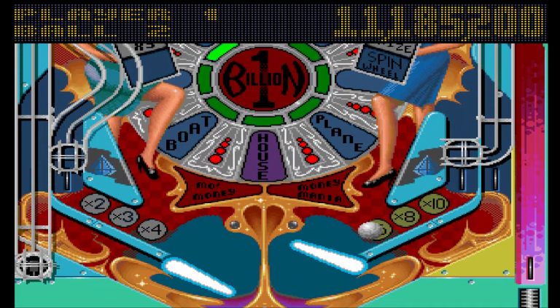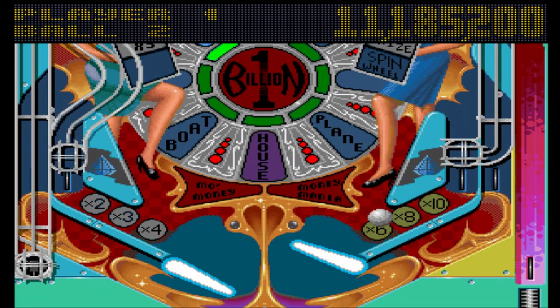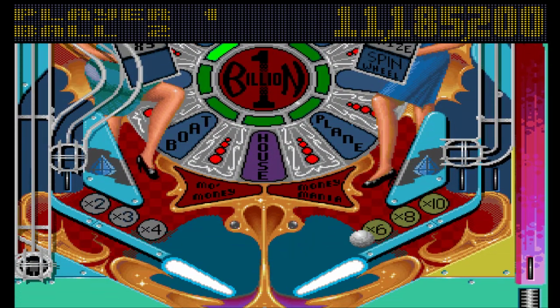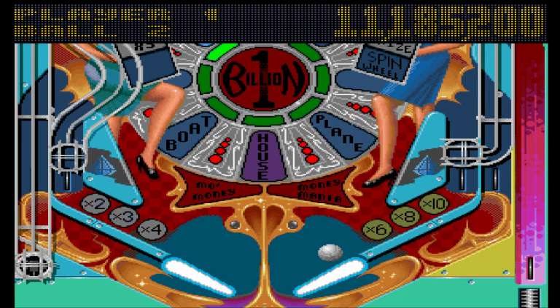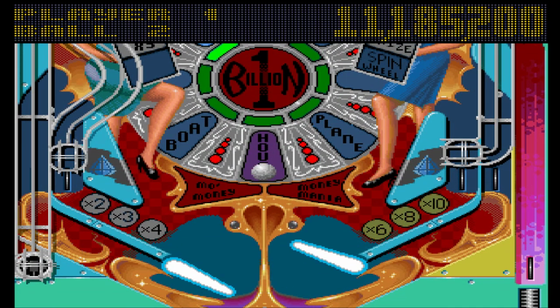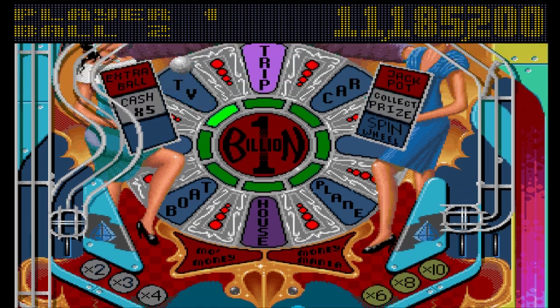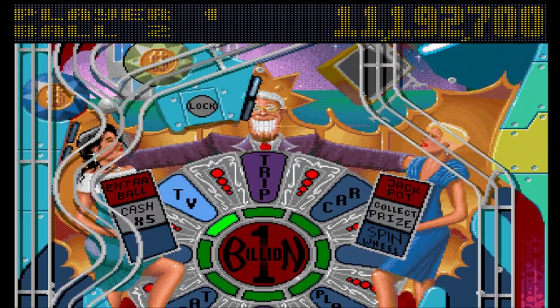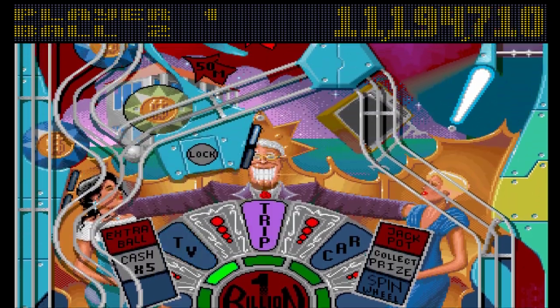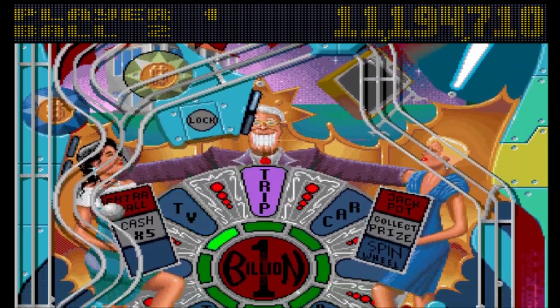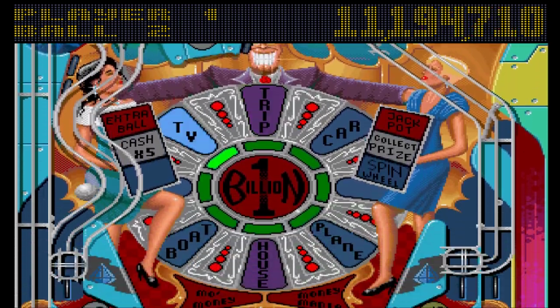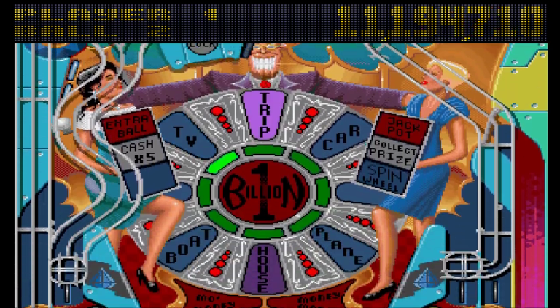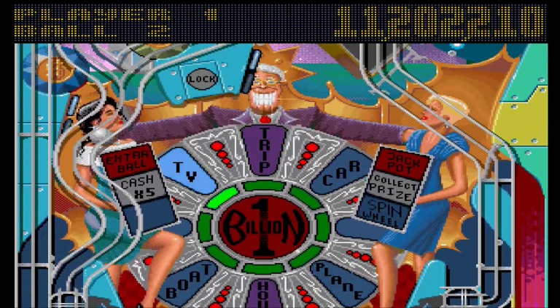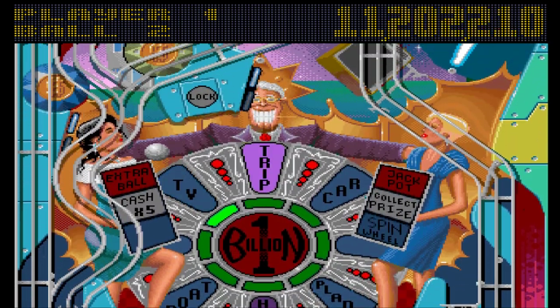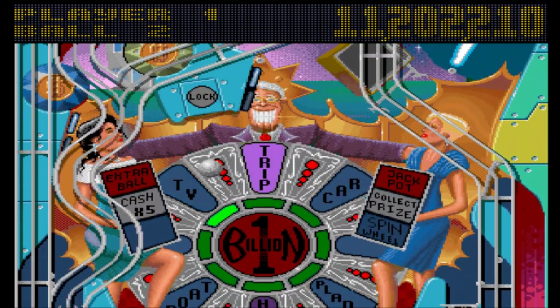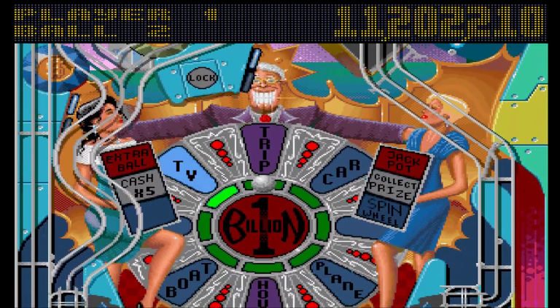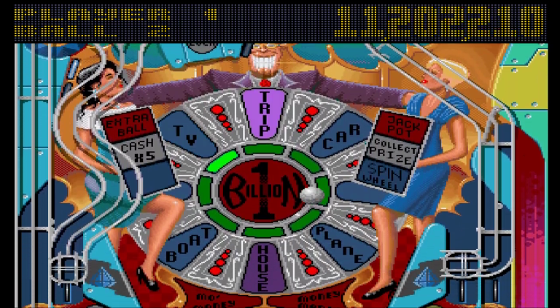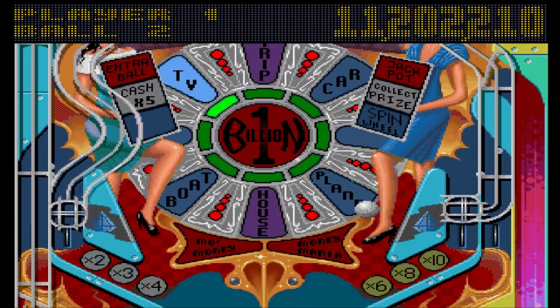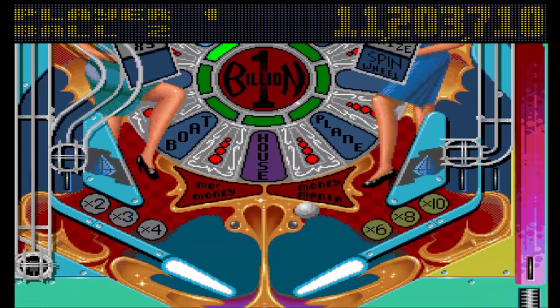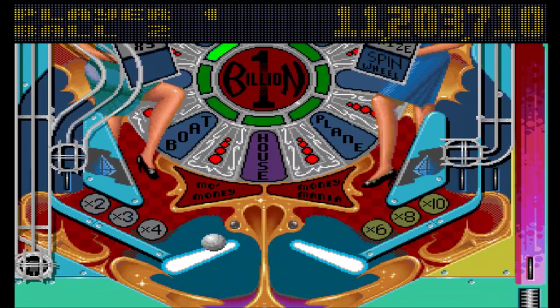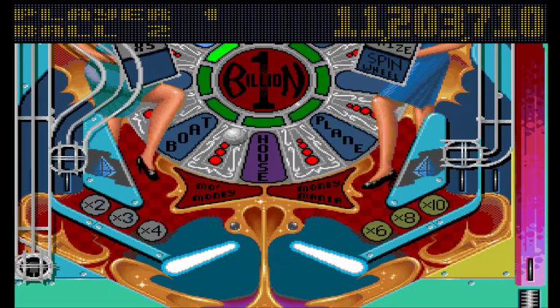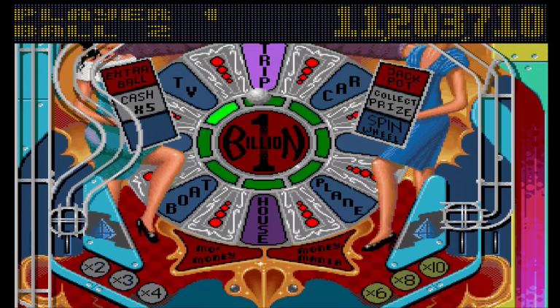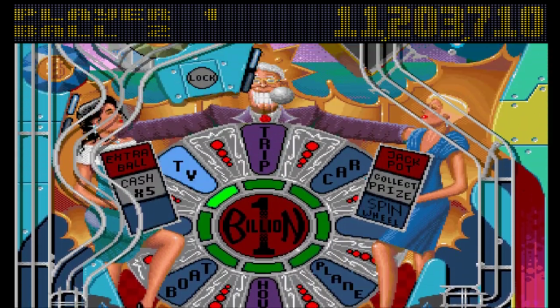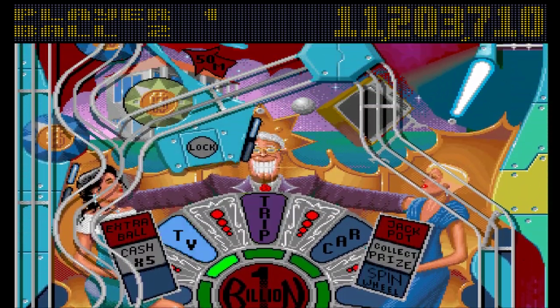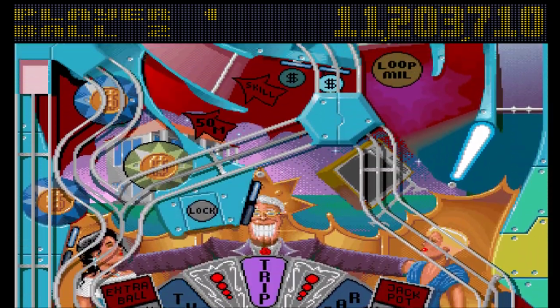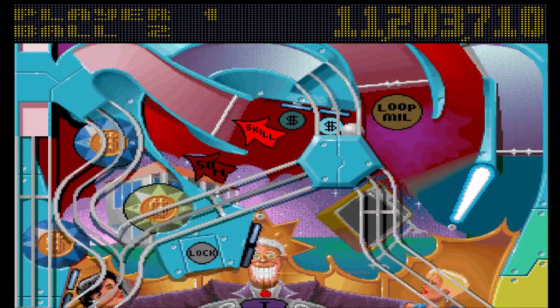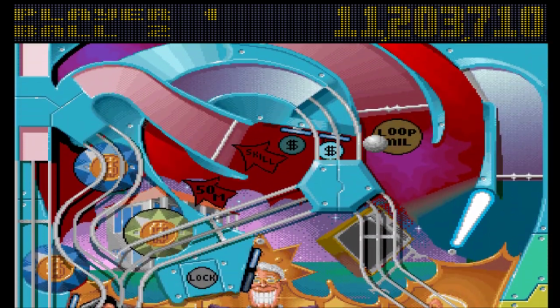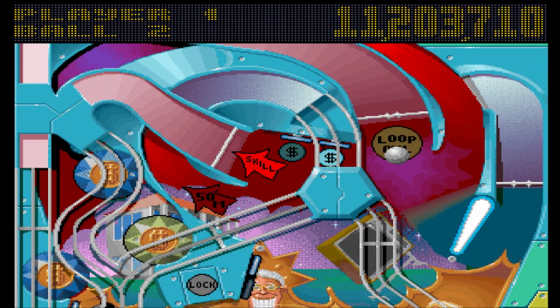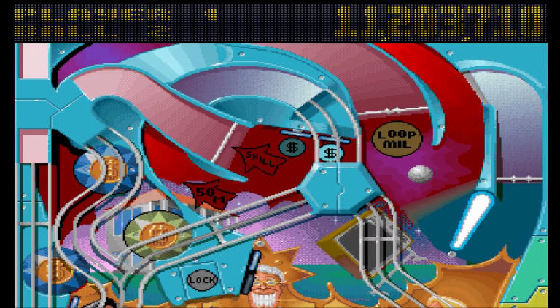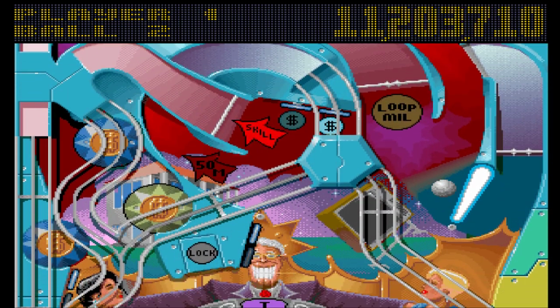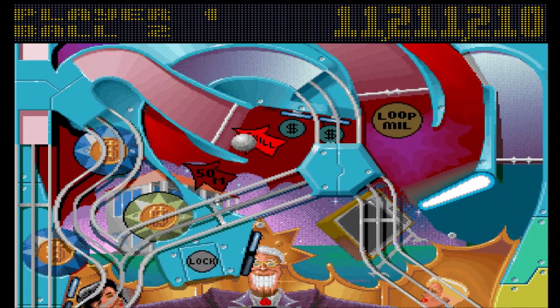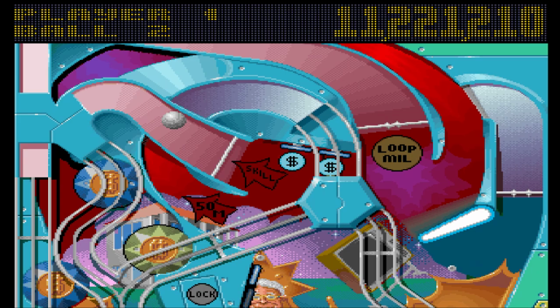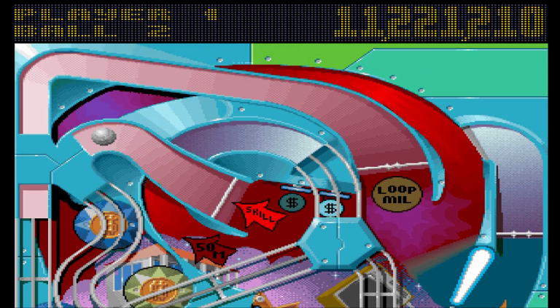I've got the trip and the TV lit but I can't remember what I have to hit in order to actually win them.